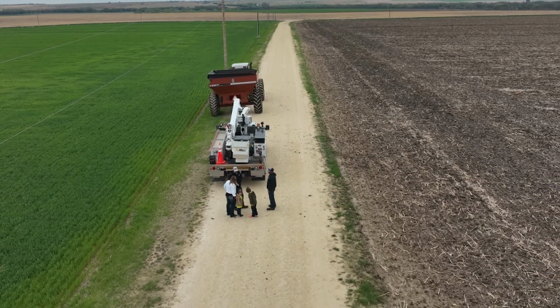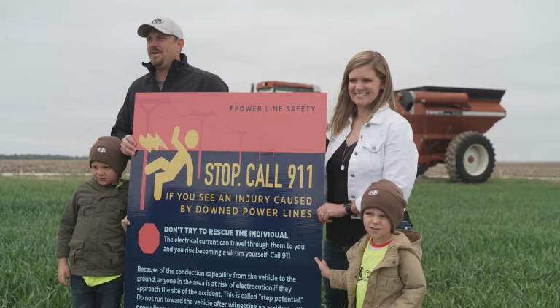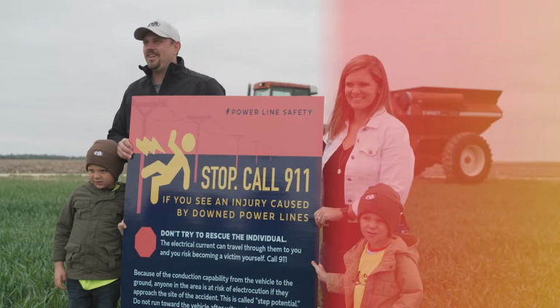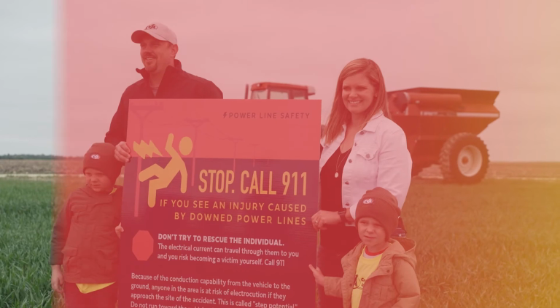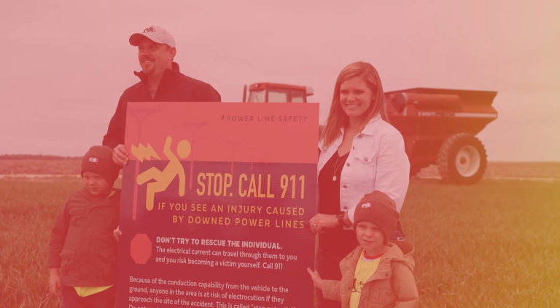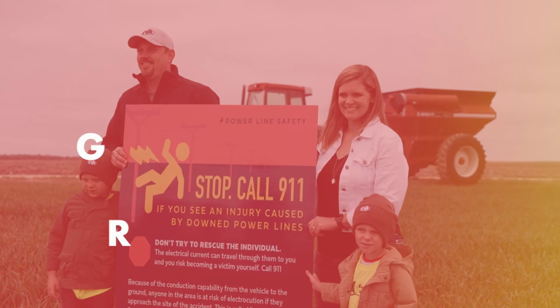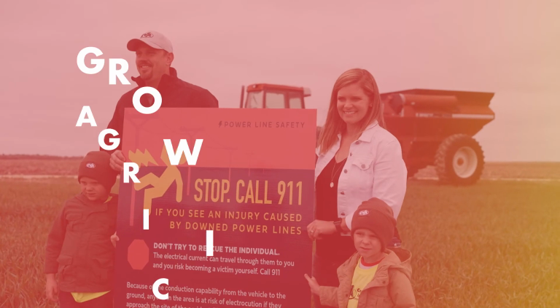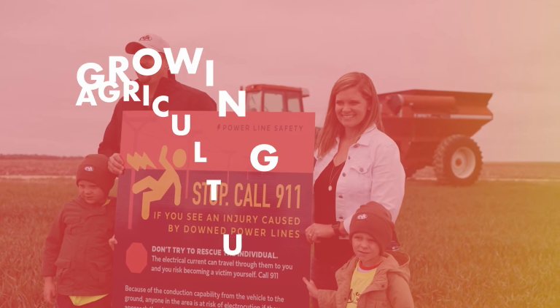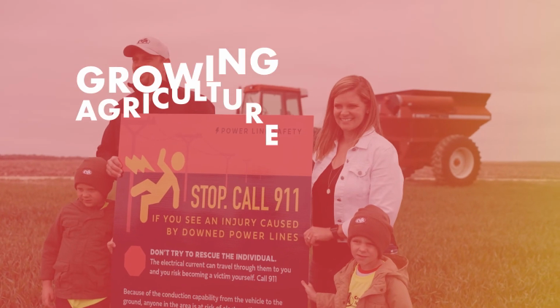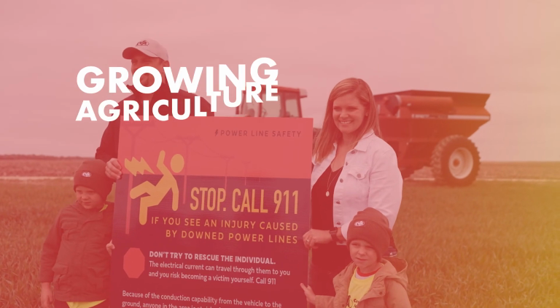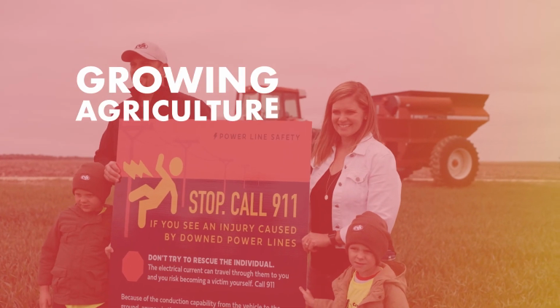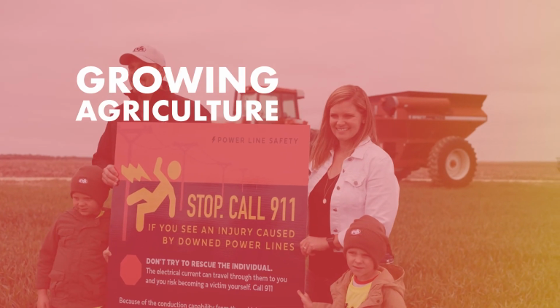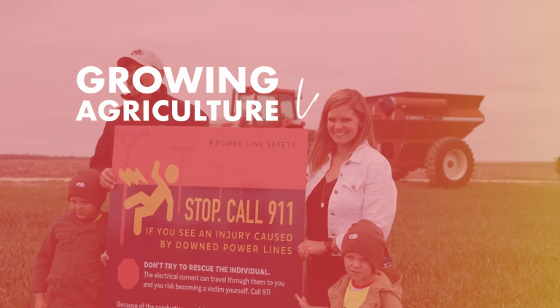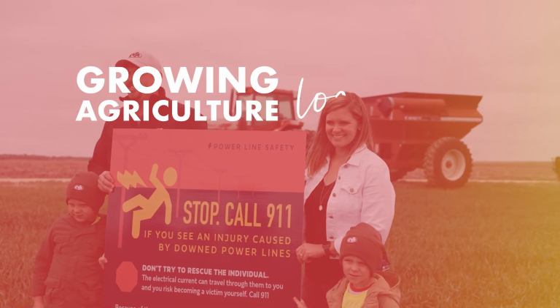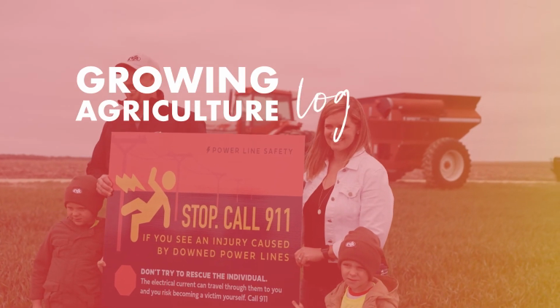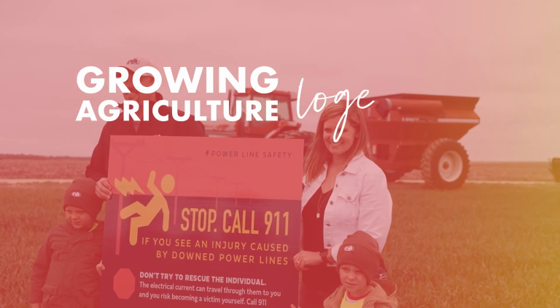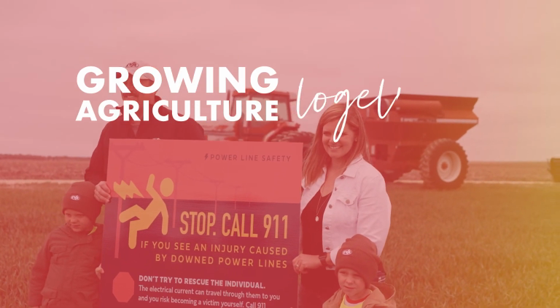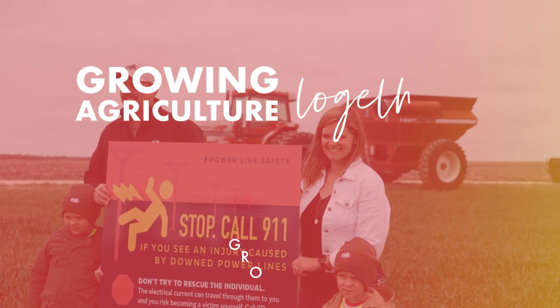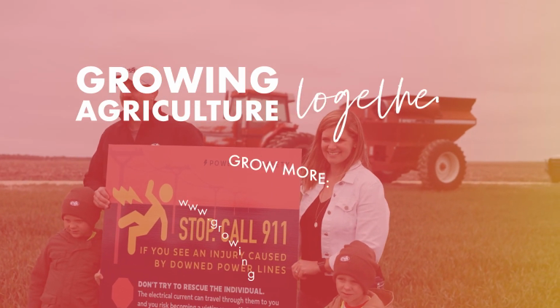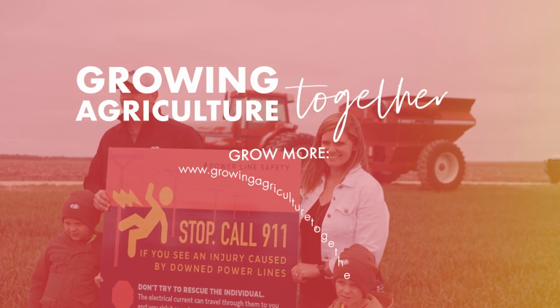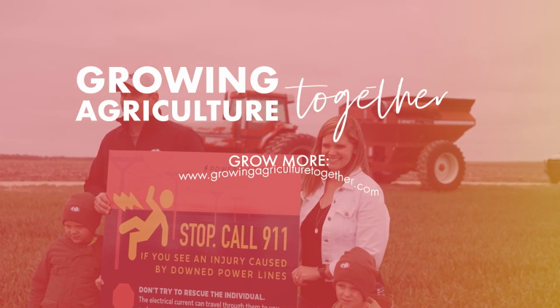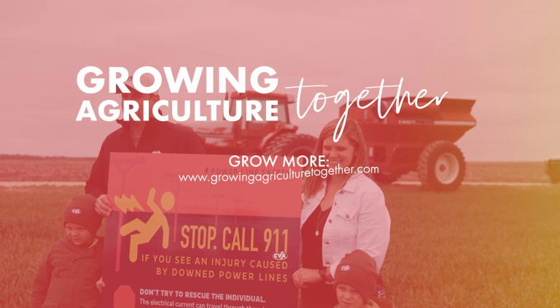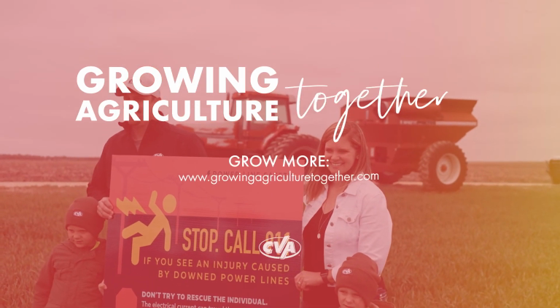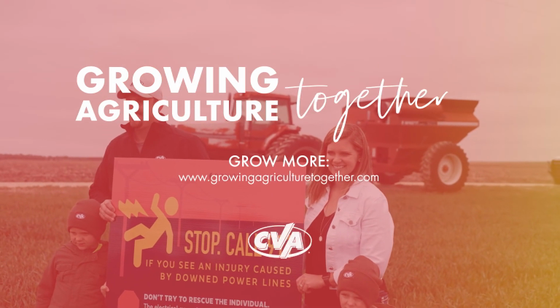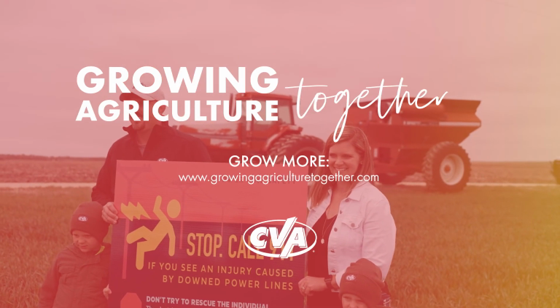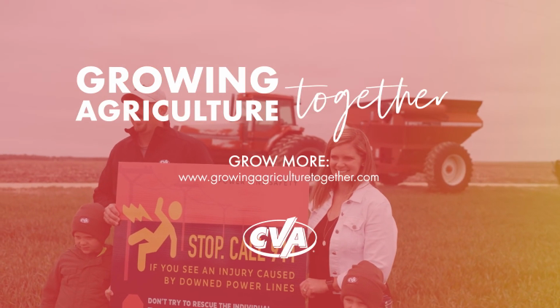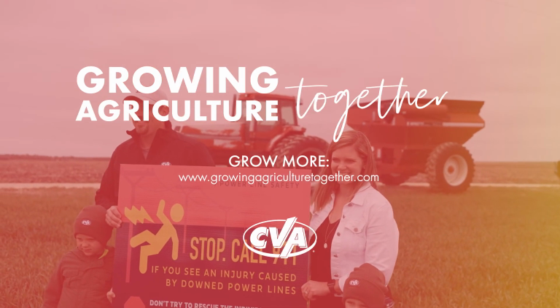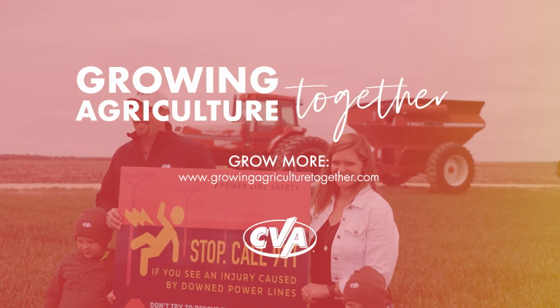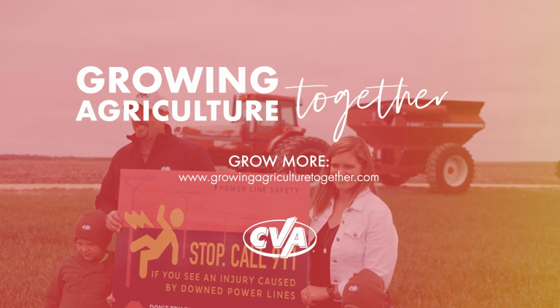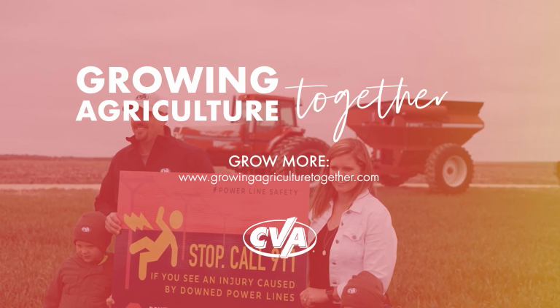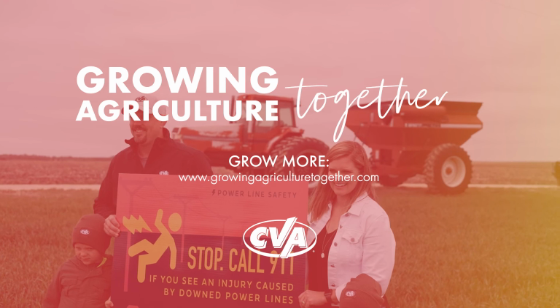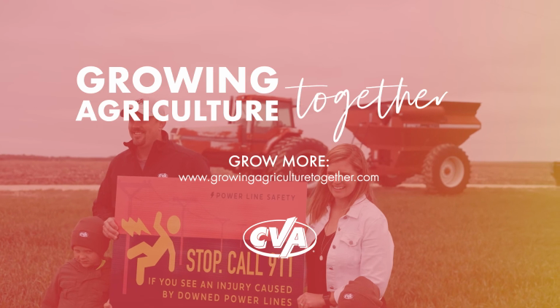Thanks for learning with Growing Agriculture Together. Find more resources at GrowingAgricultureTogether.com.